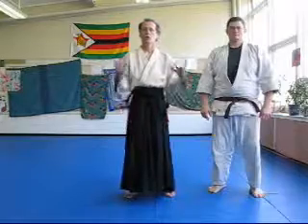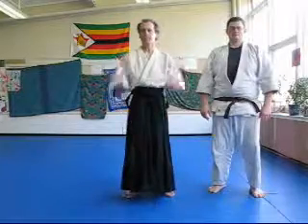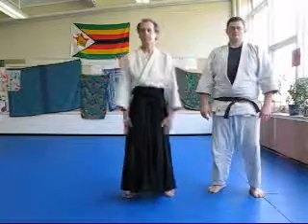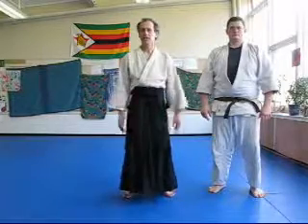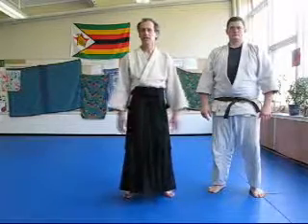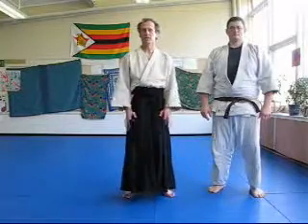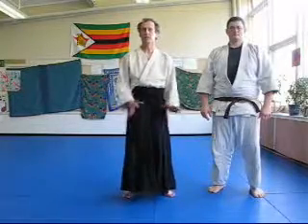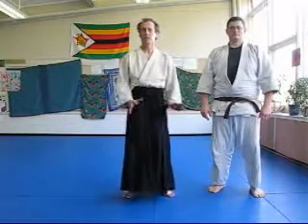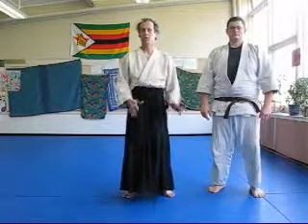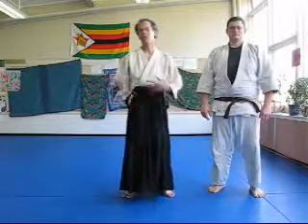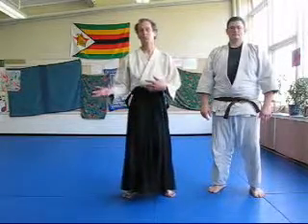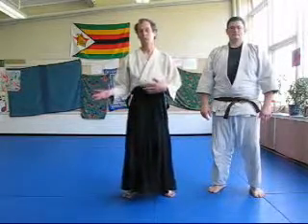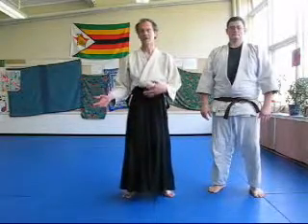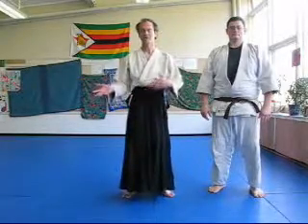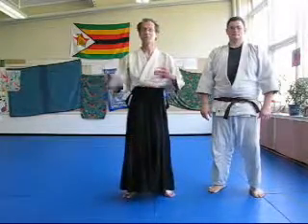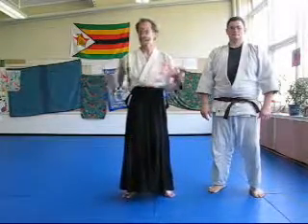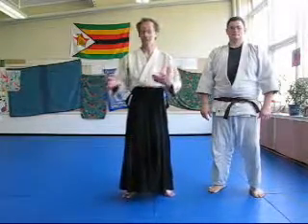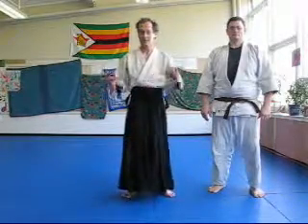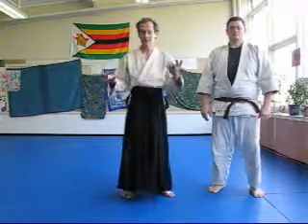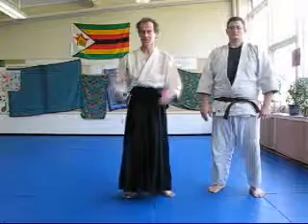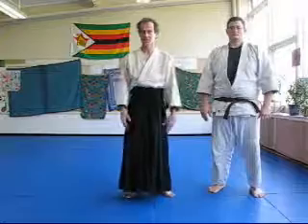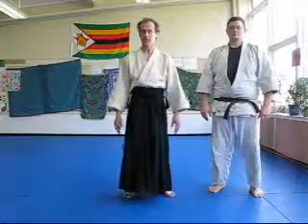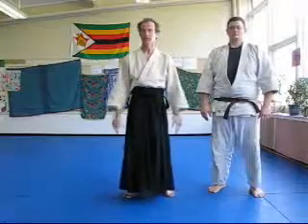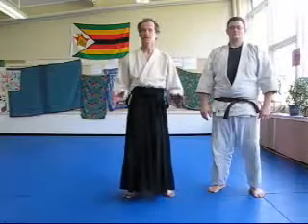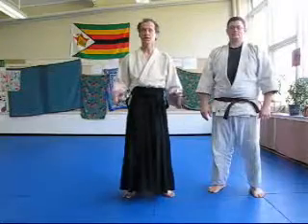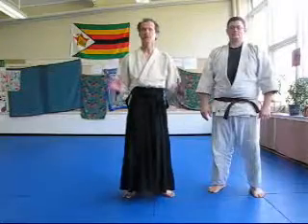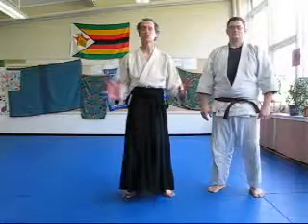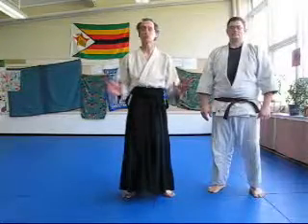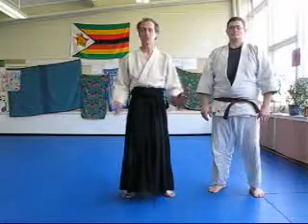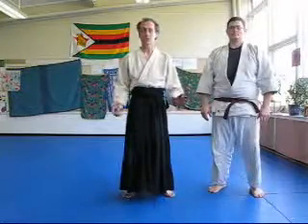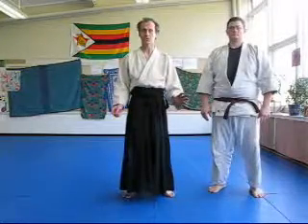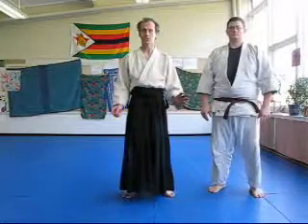Ukemi in Aikido is a lot more than just falling on the mat so you can get up and practice some more Aikido. Ukemi is an extremely useful skill.